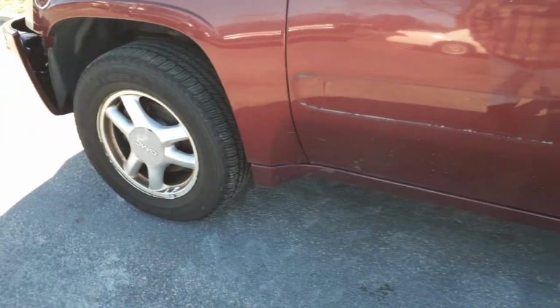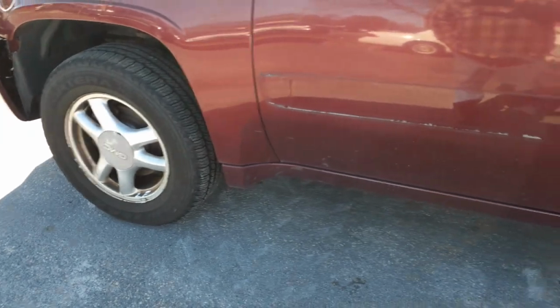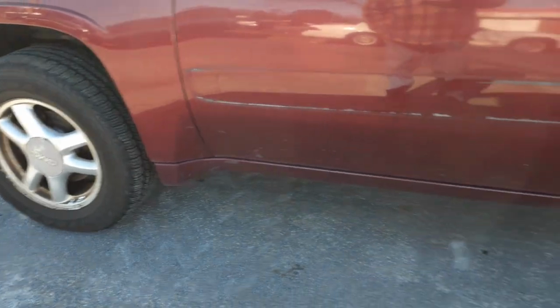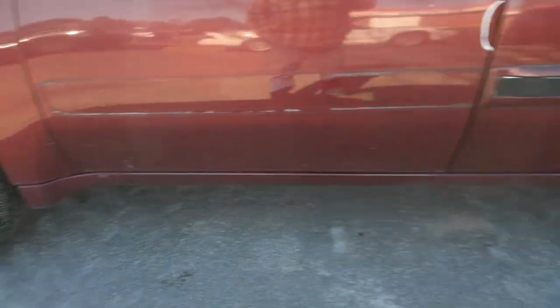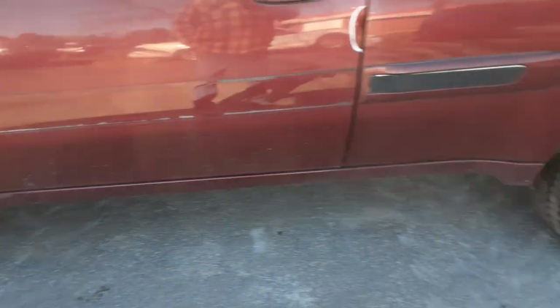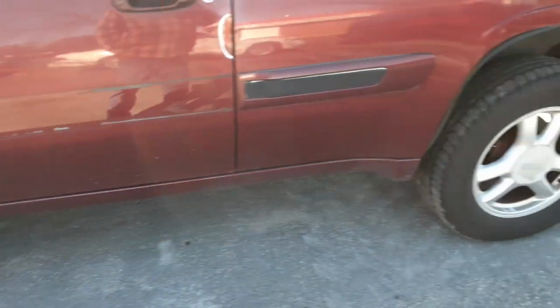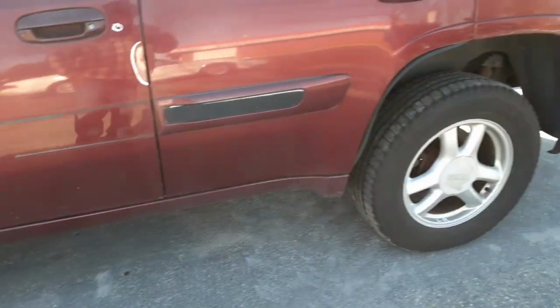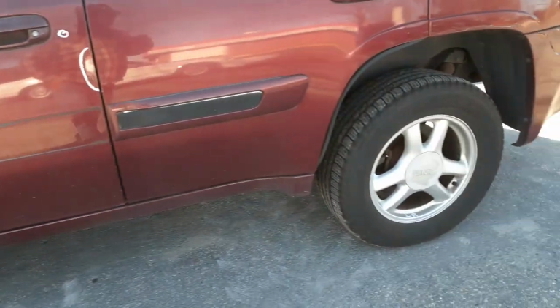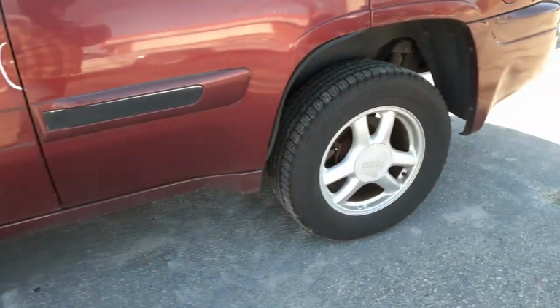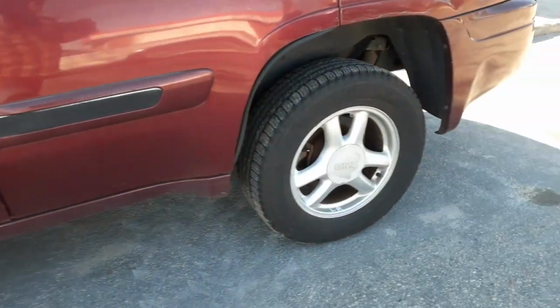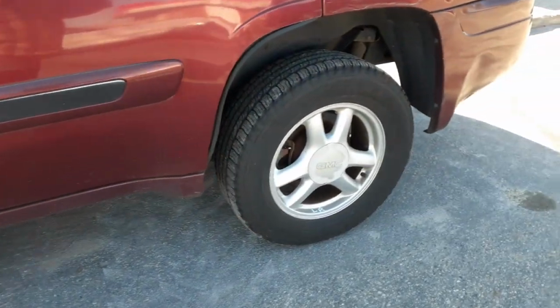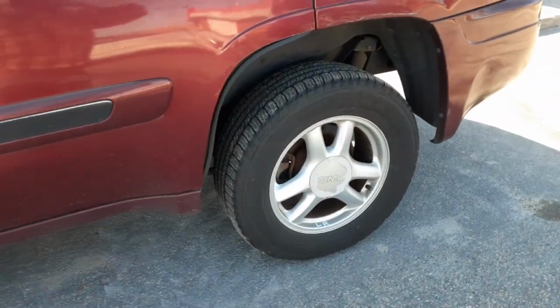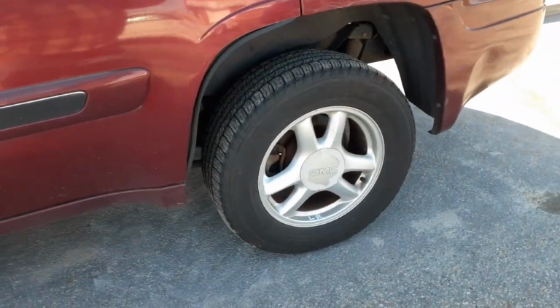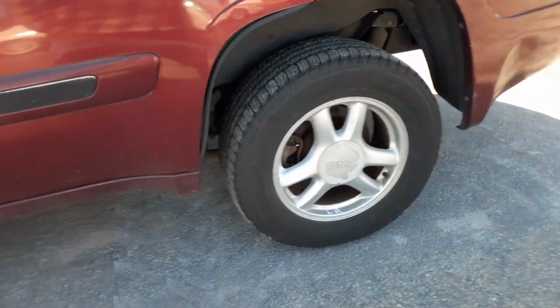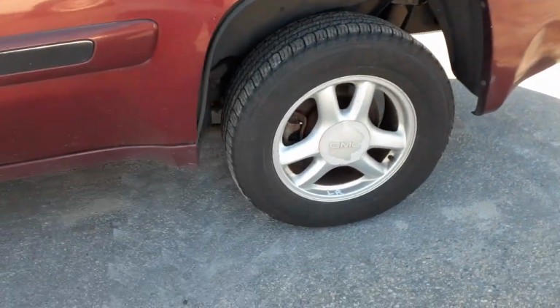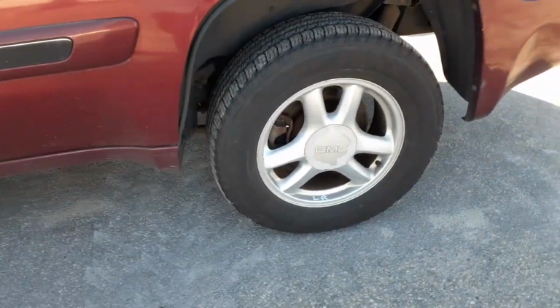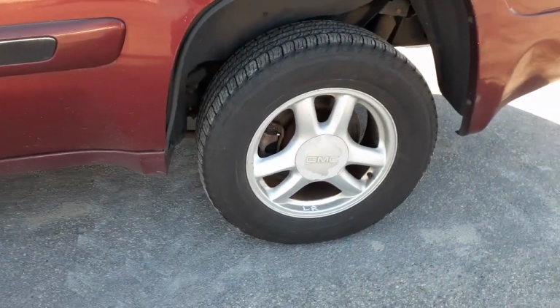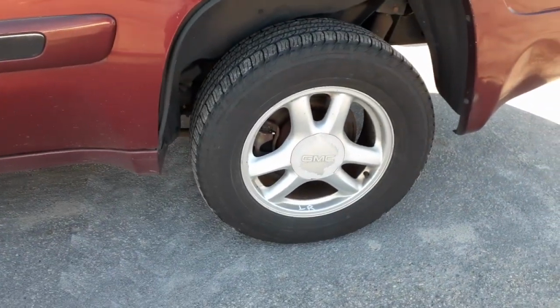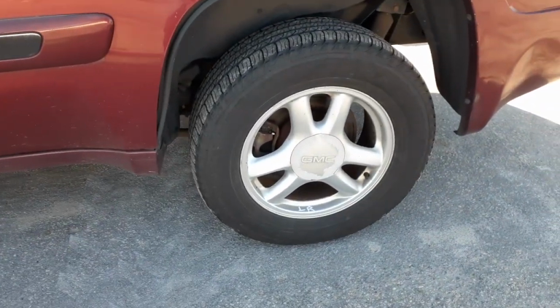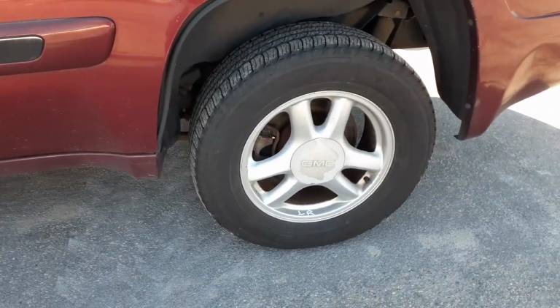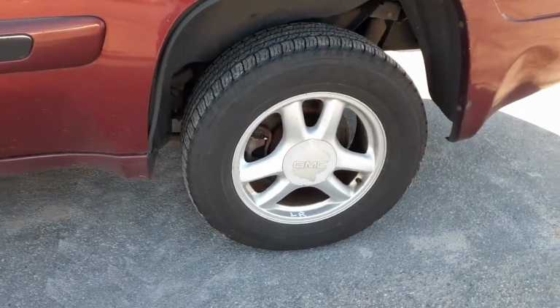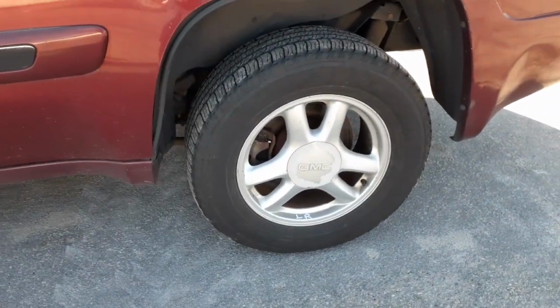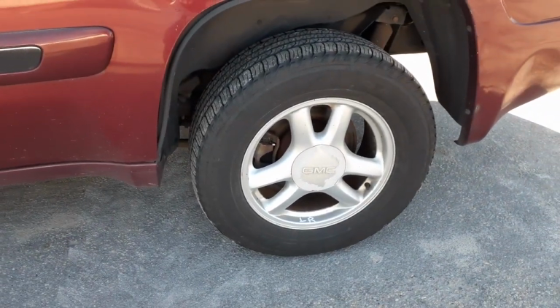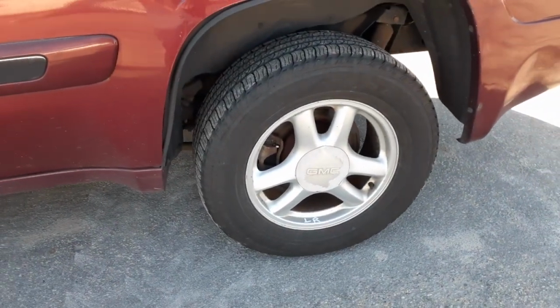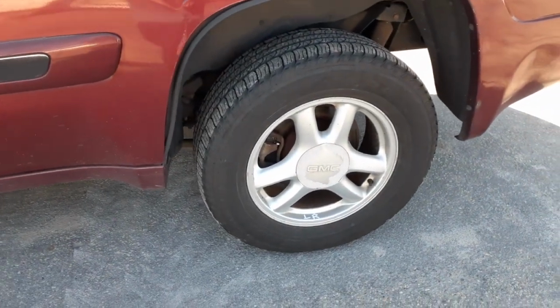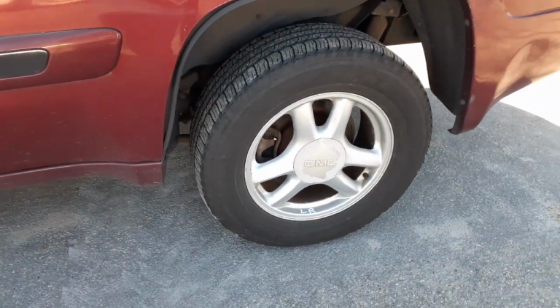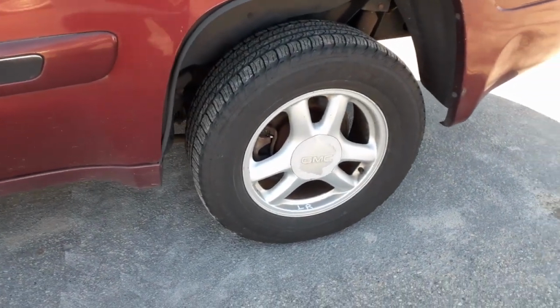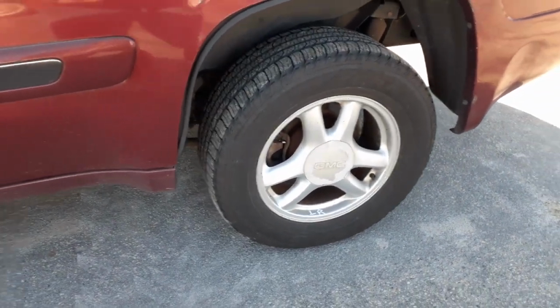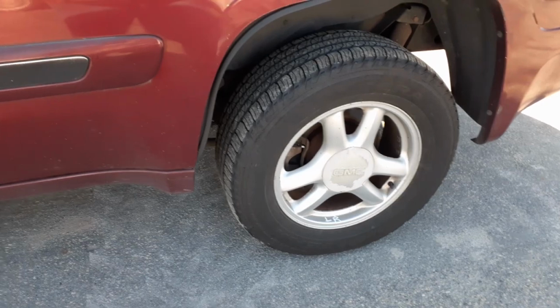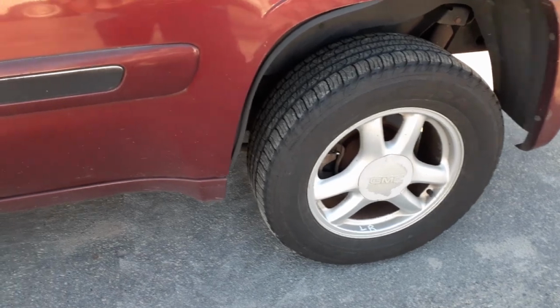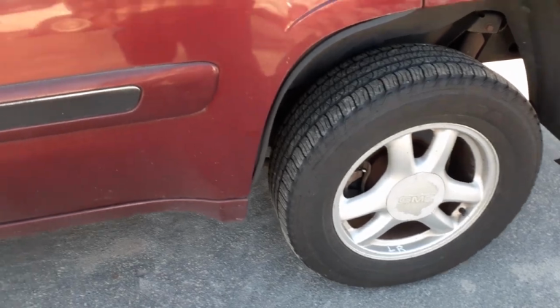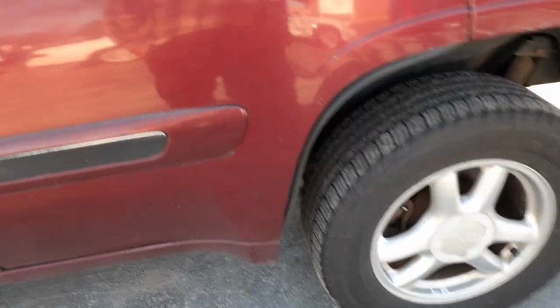Got a set of four 17-inch wheels with caps — not bad all the way around.